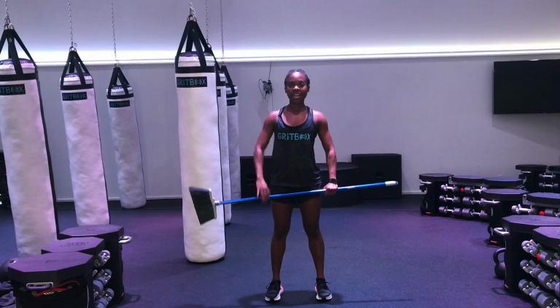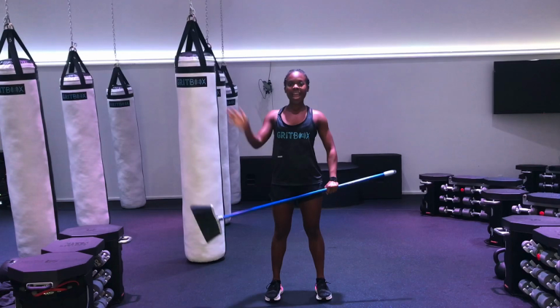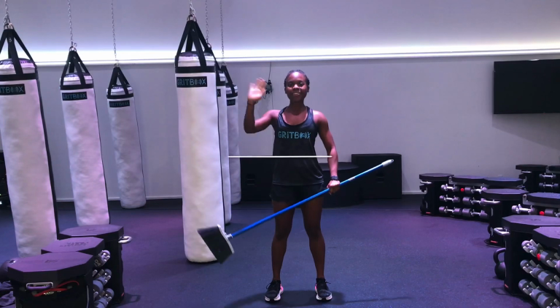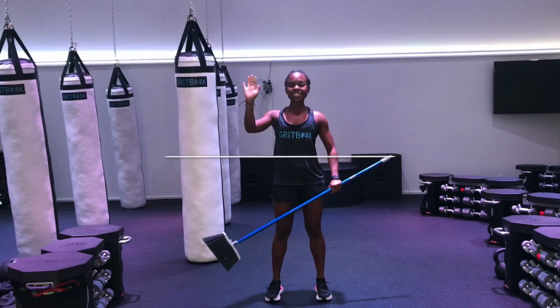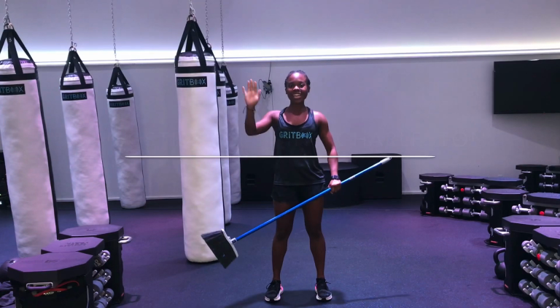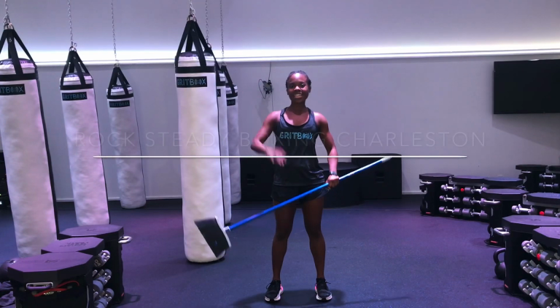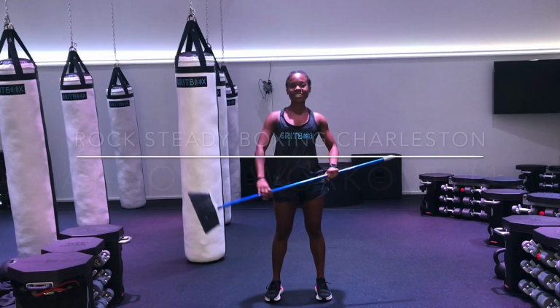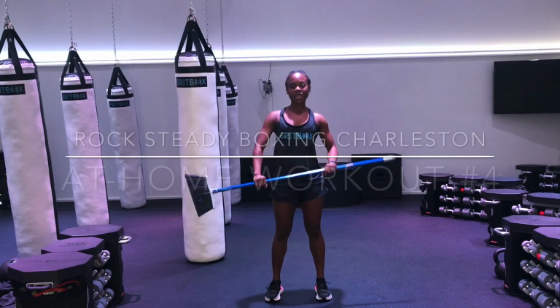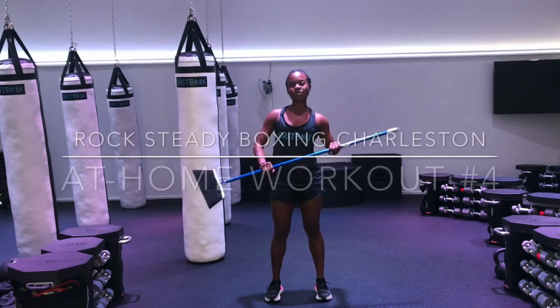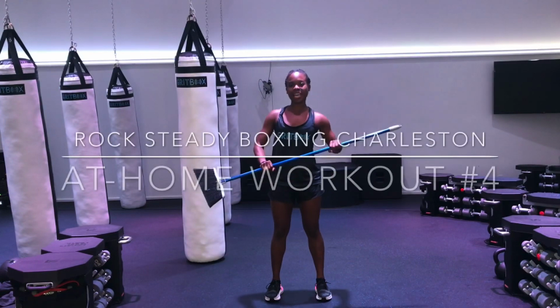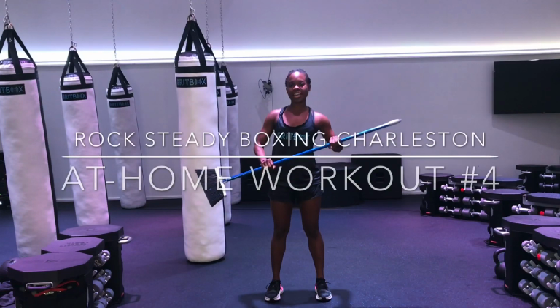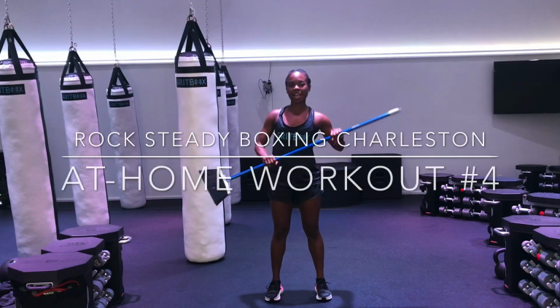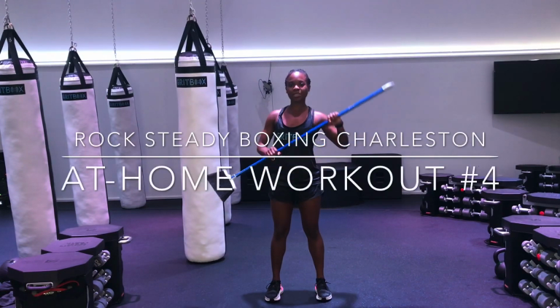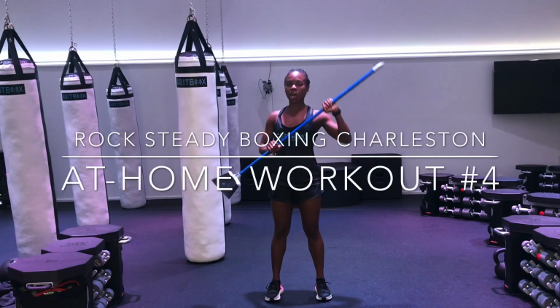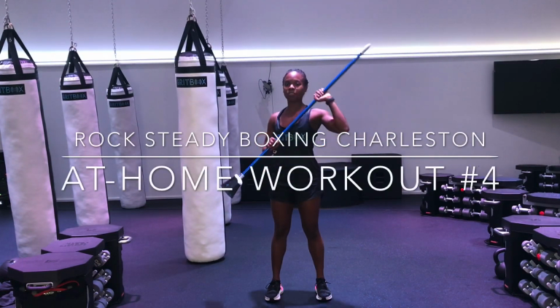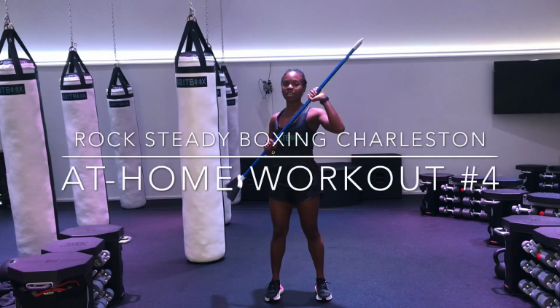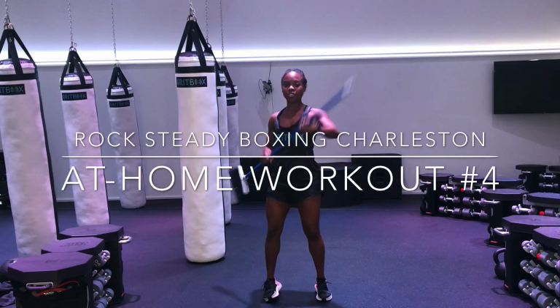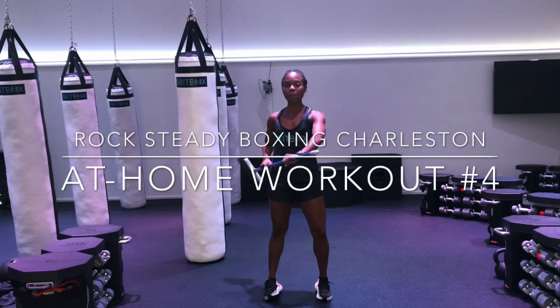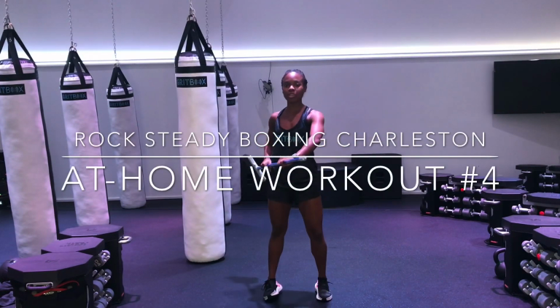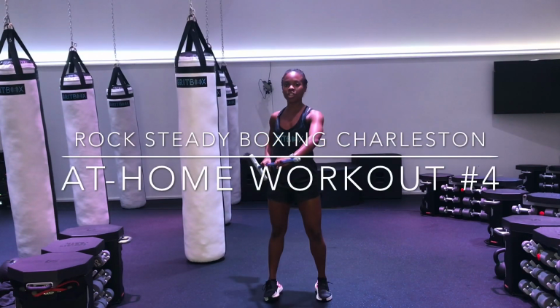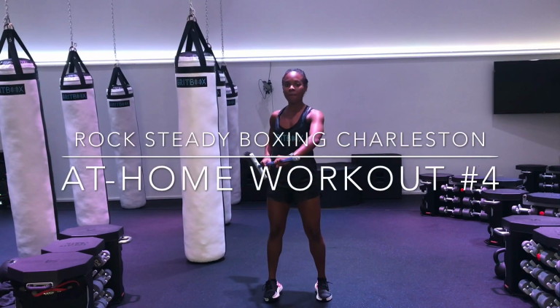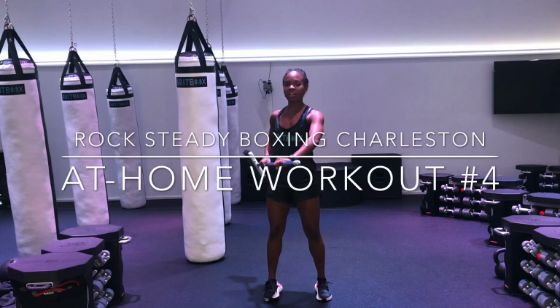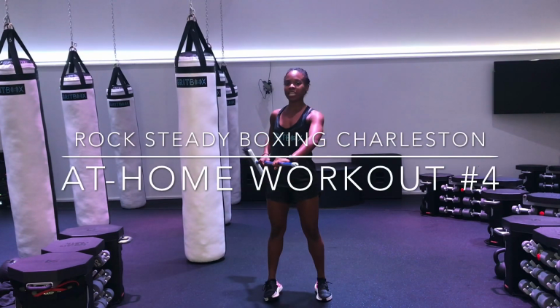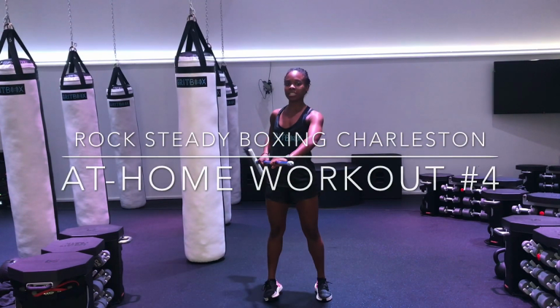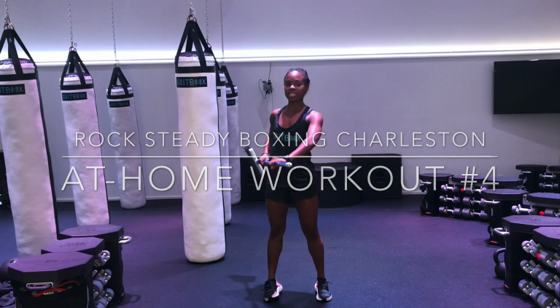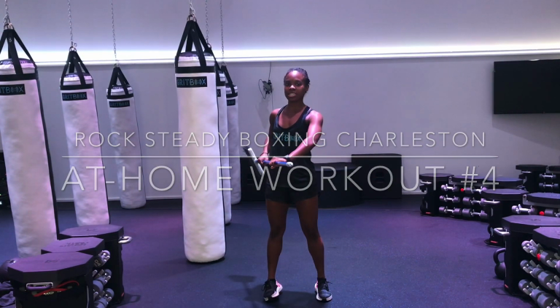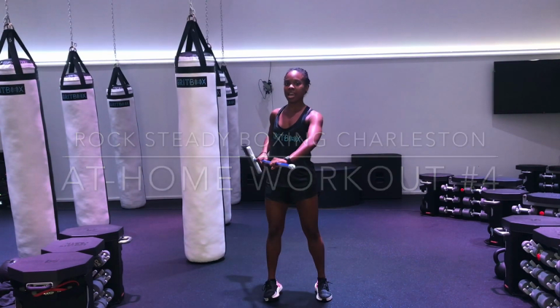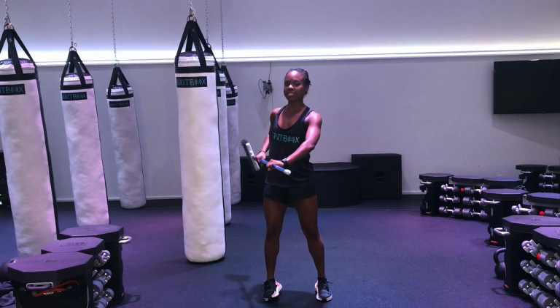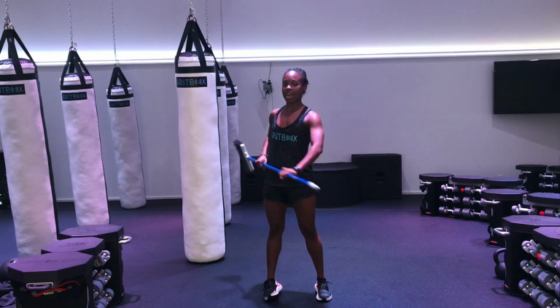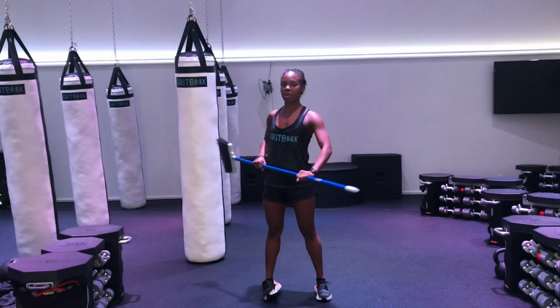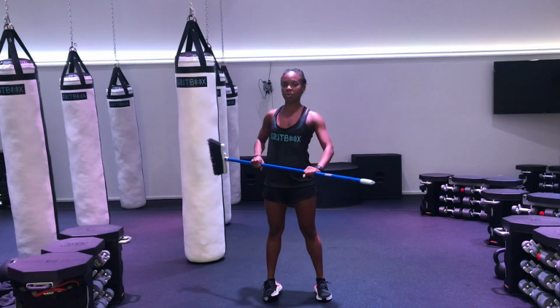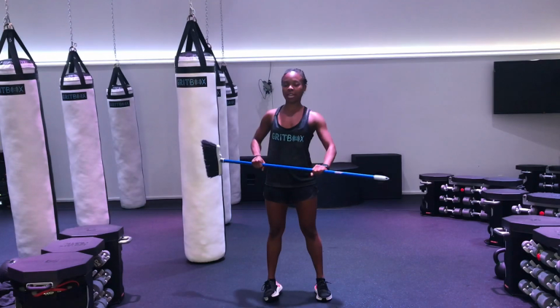Hey Rock Study, it's Coach Dani. I miss all of you guys so much, but let's get into this next at-home workout.